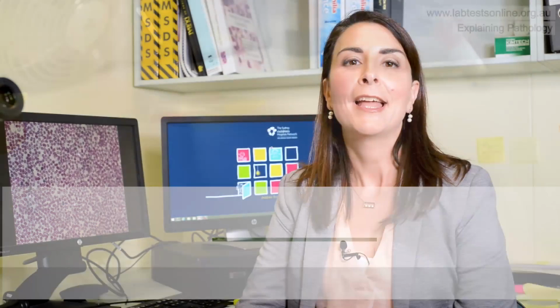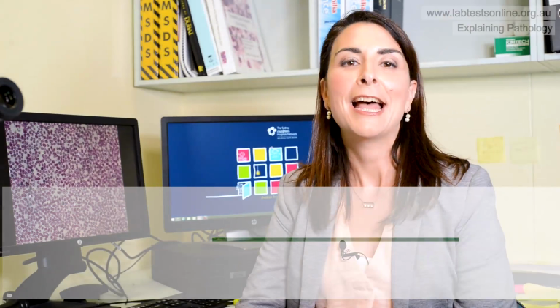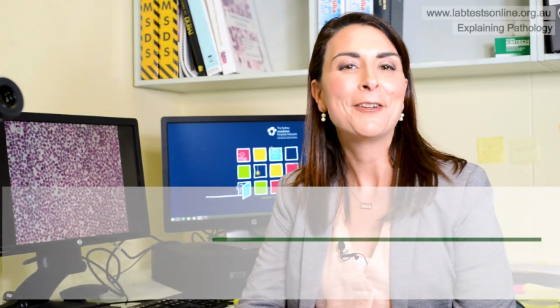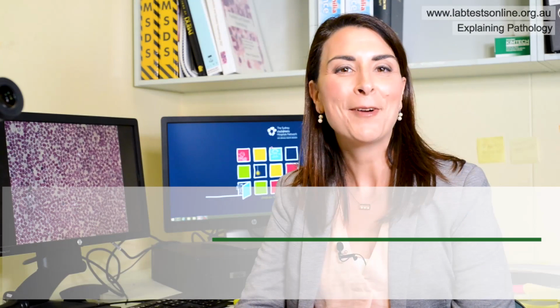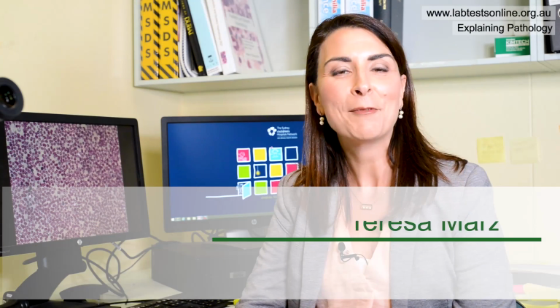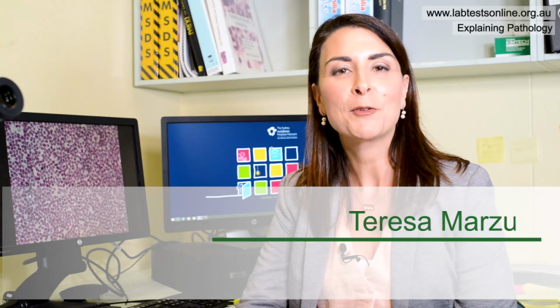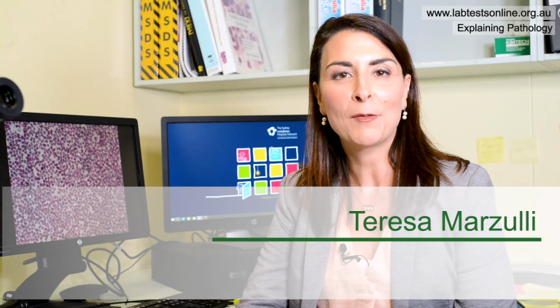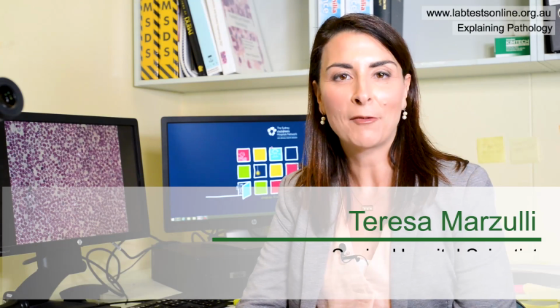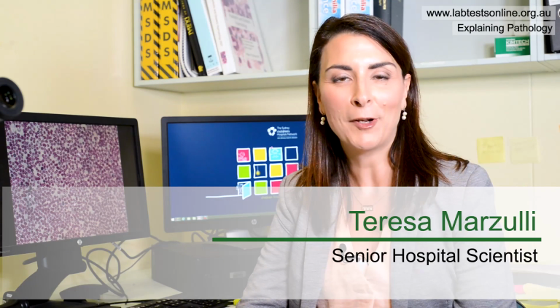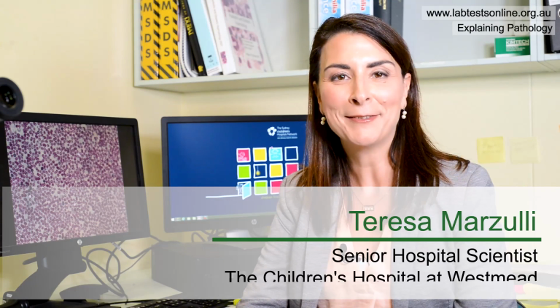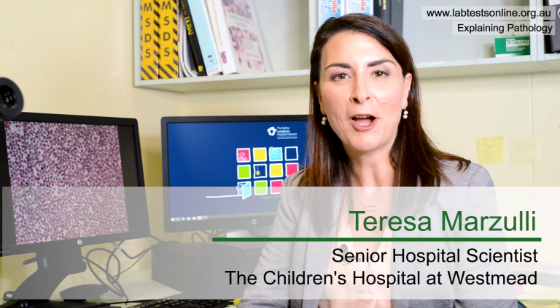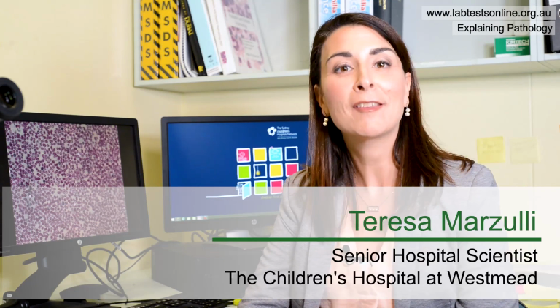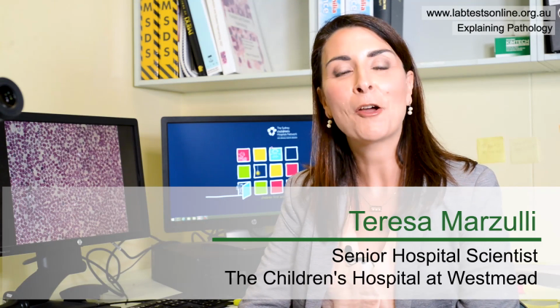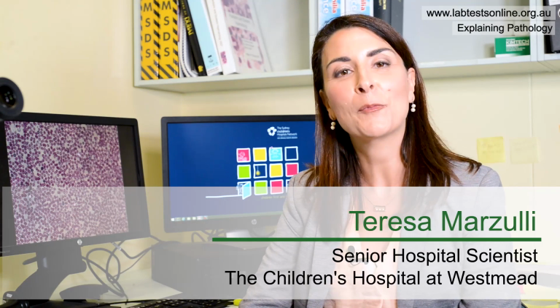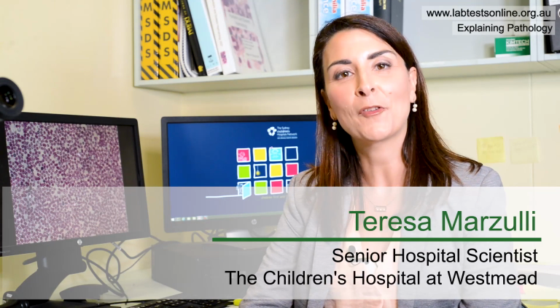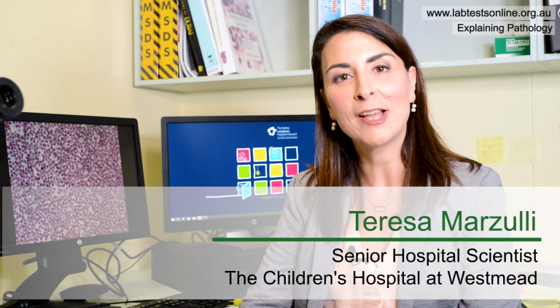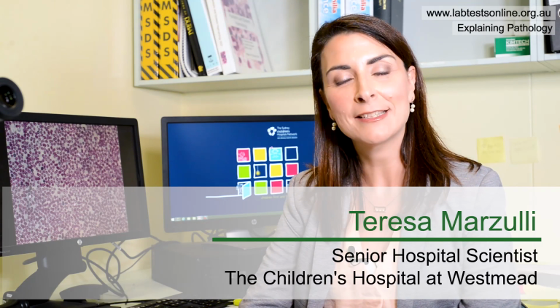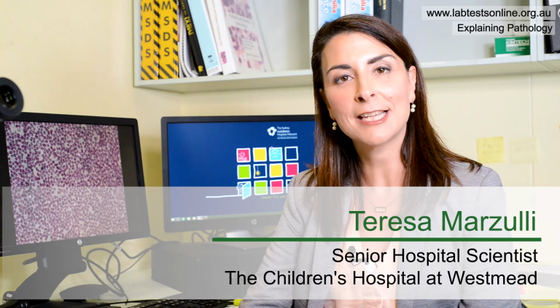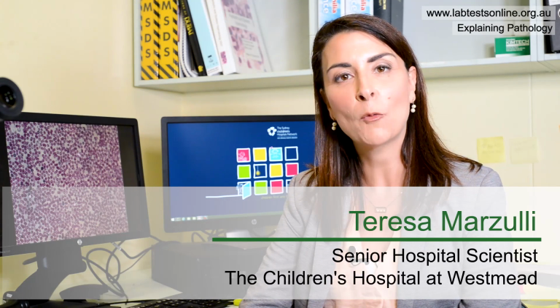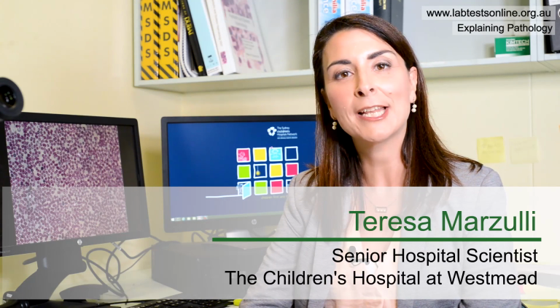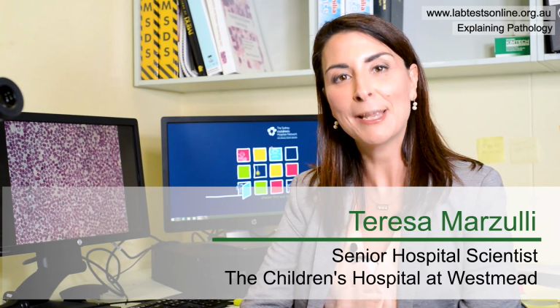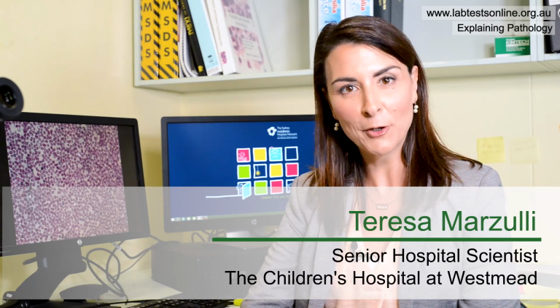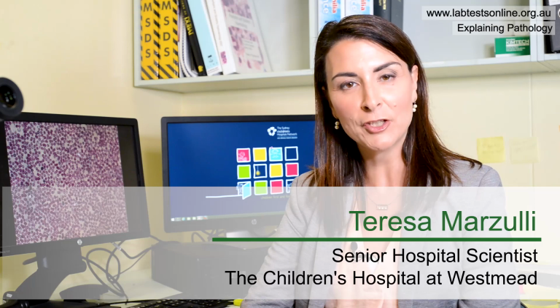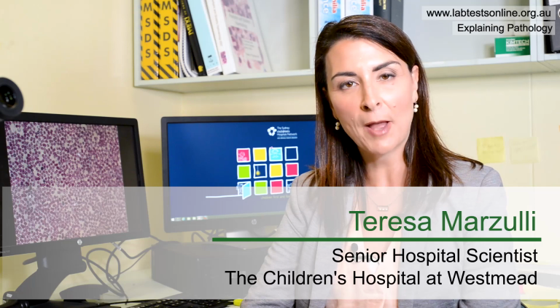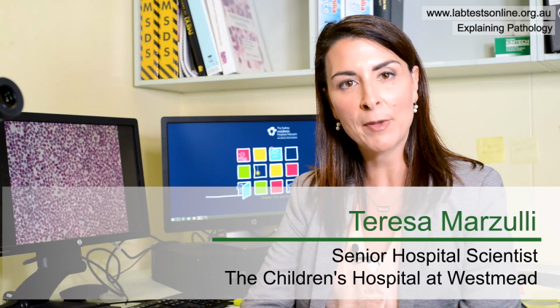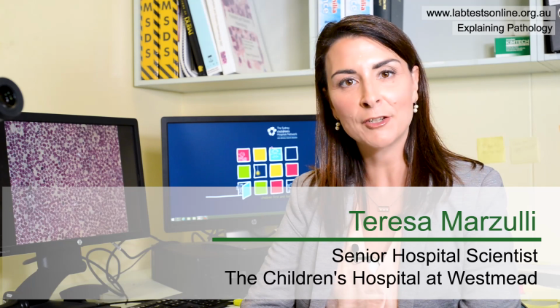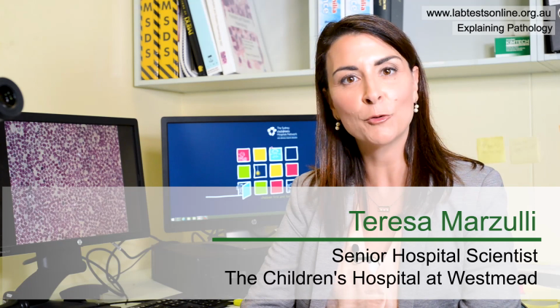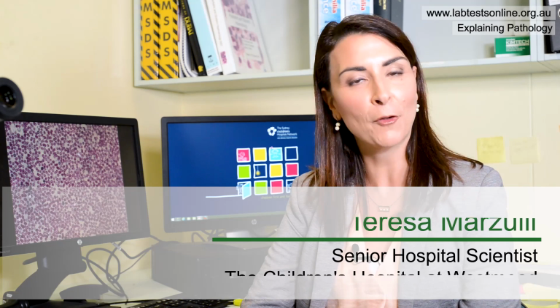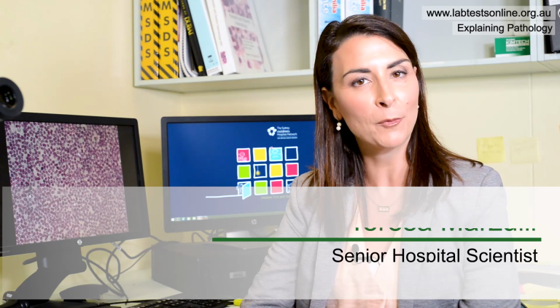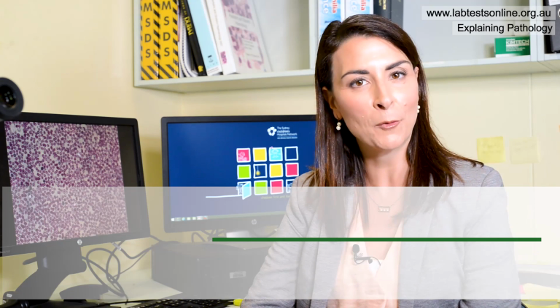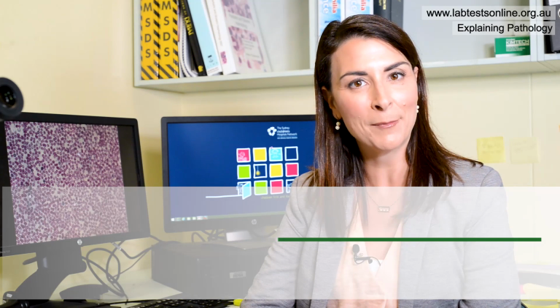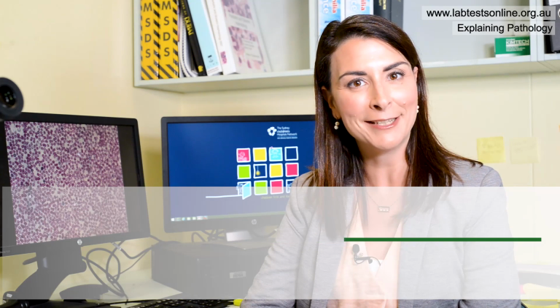Hello, my name is Teresa Marzulli. I'm a Senior Hospital Scientist and I work in the Haematology Department at the Children's Hospital at Westmead.